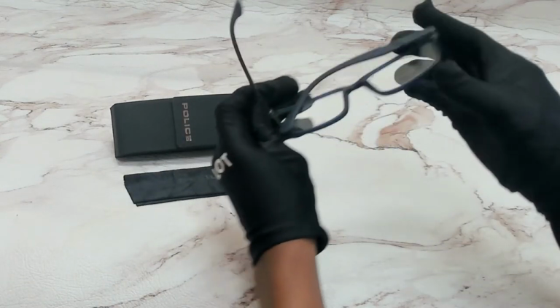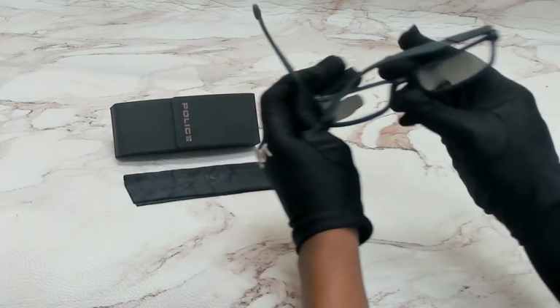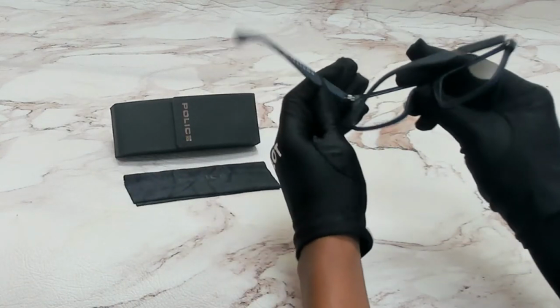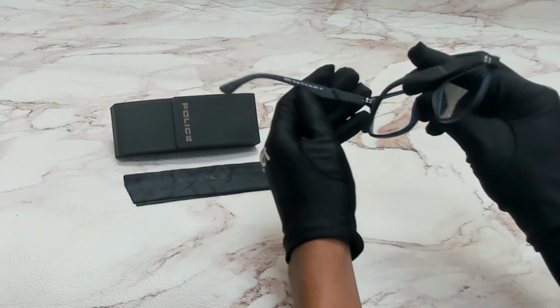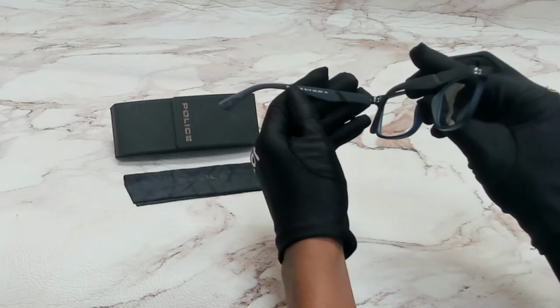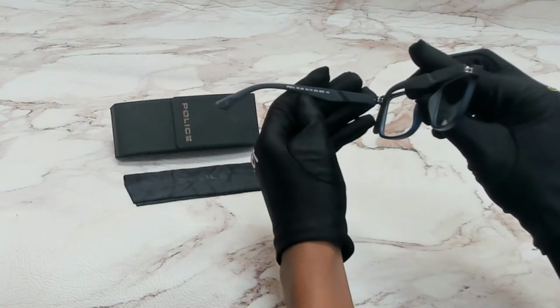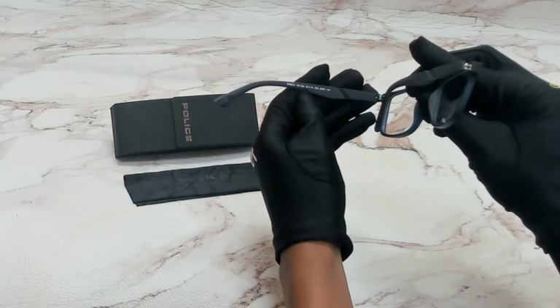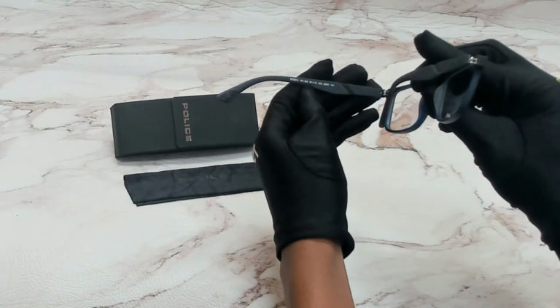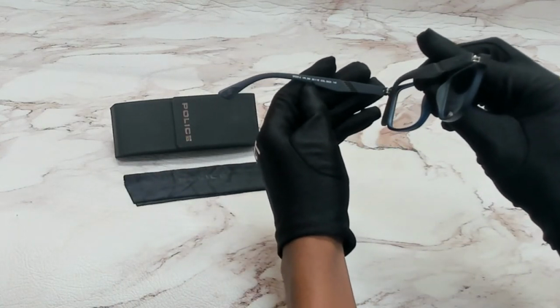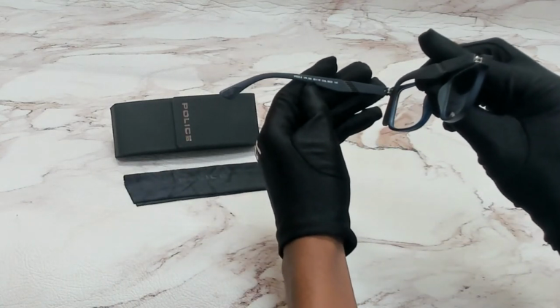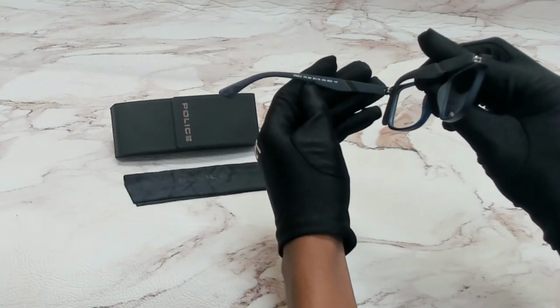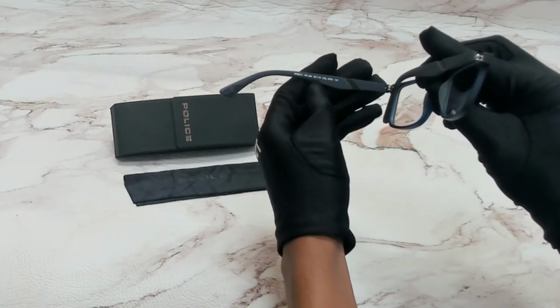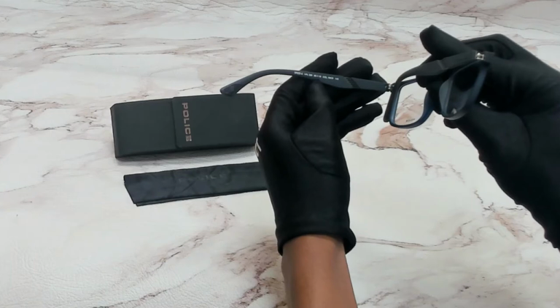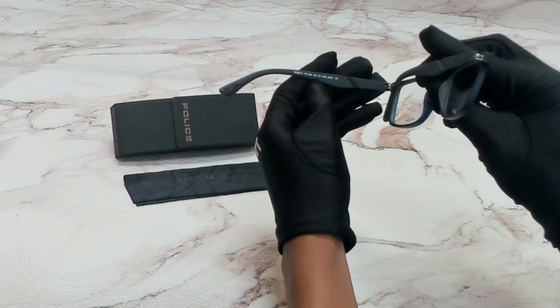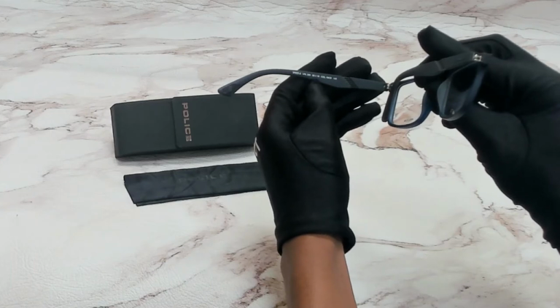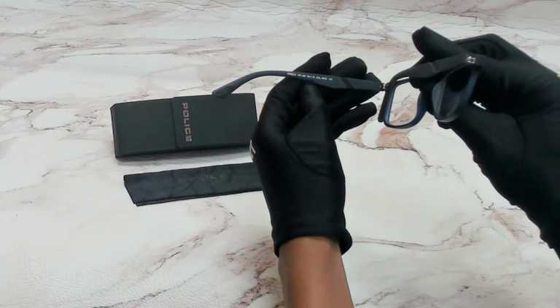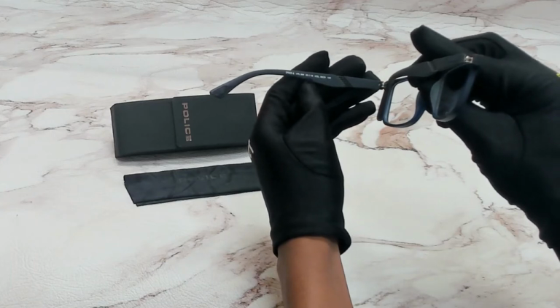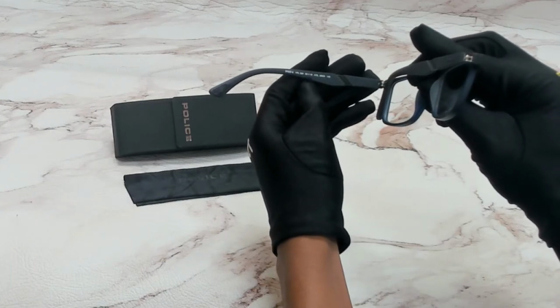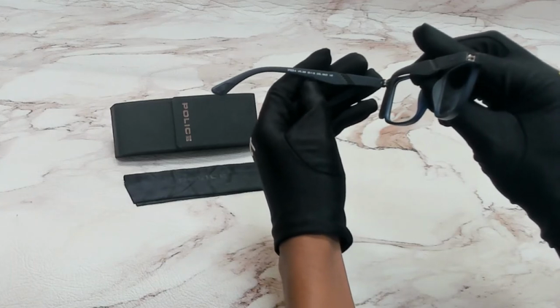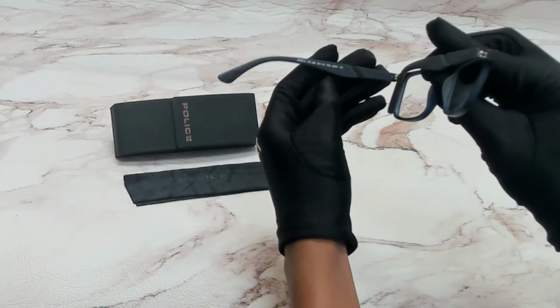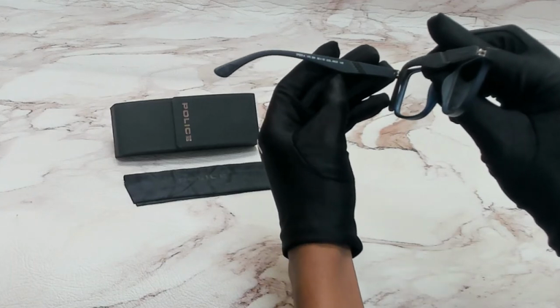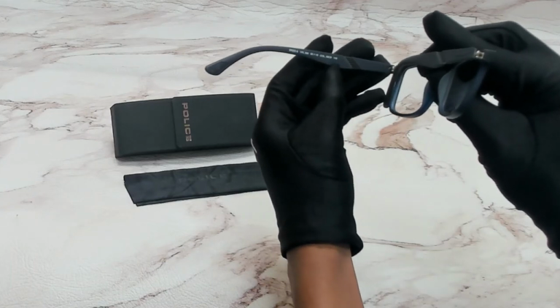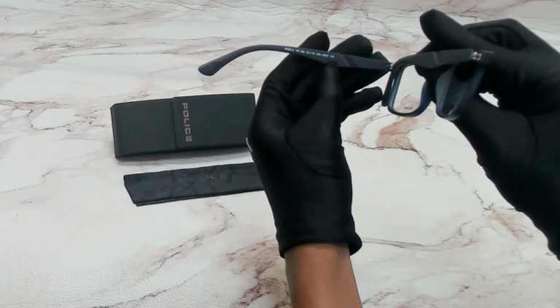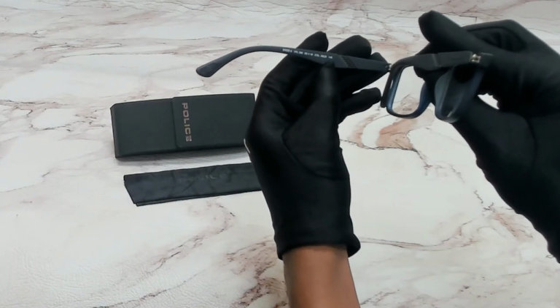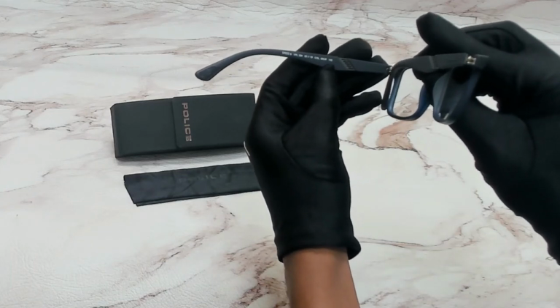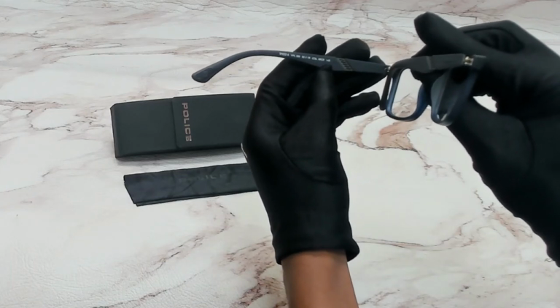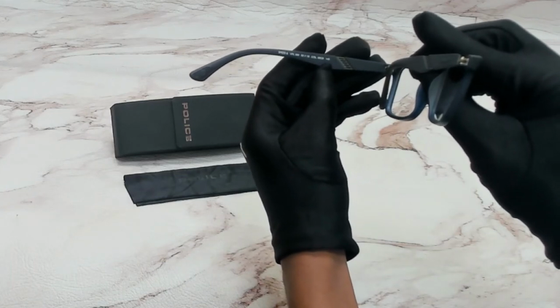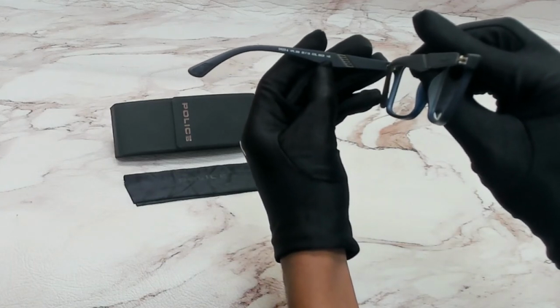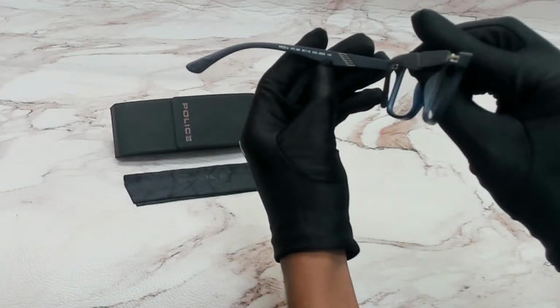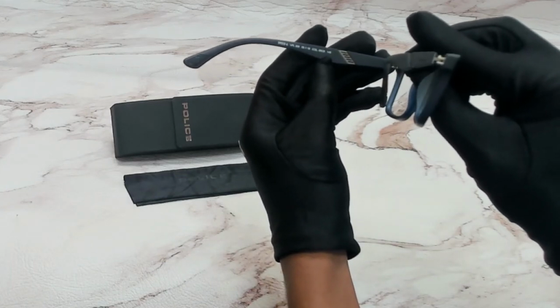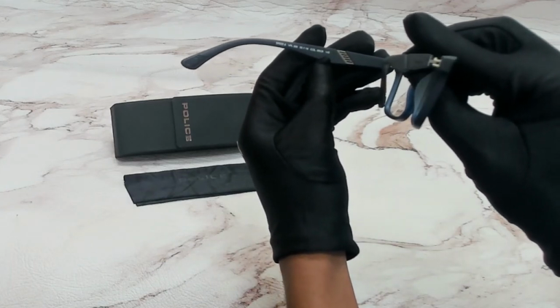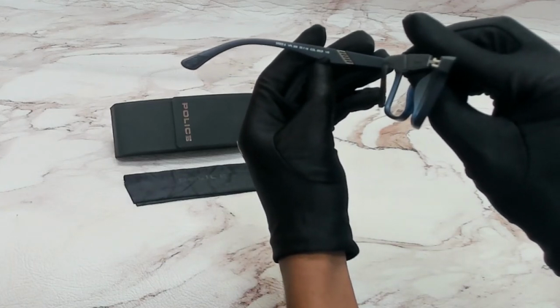55 is for its lenses, 18 is for its bridge, and 145 is for its temple.